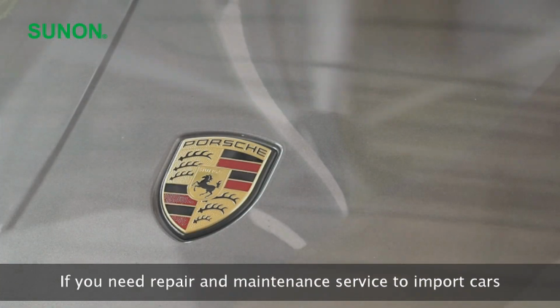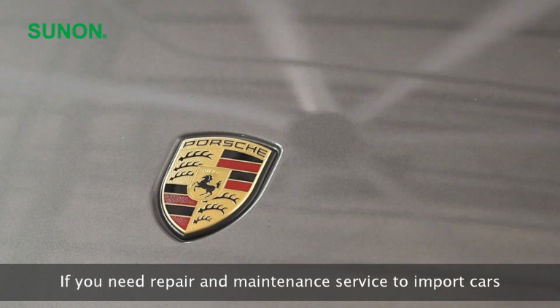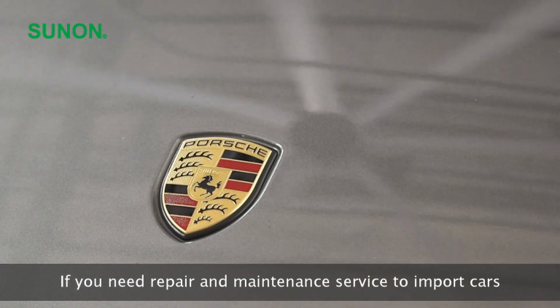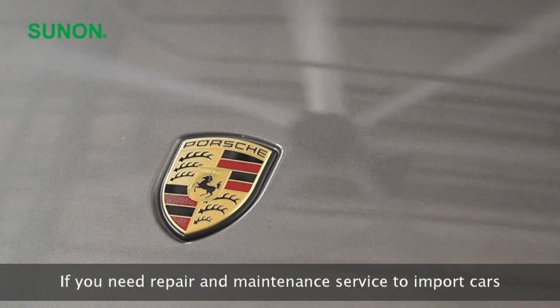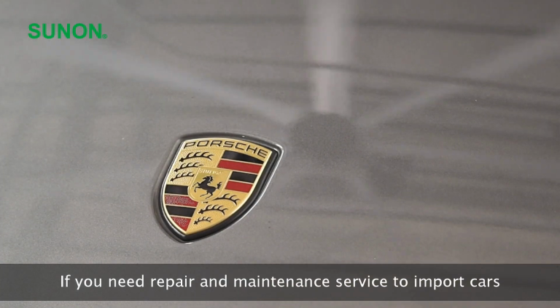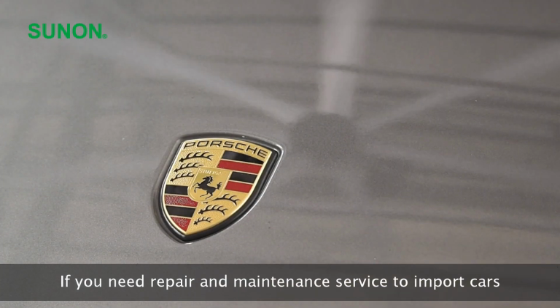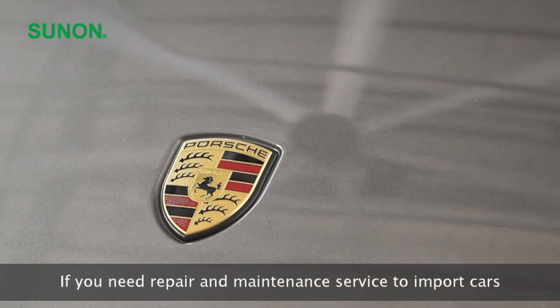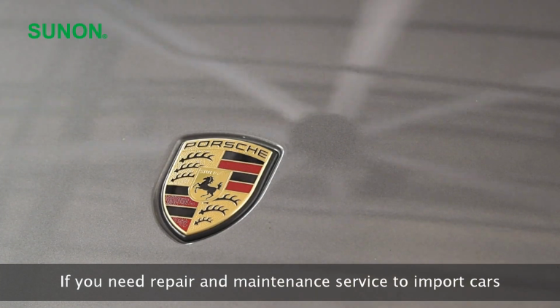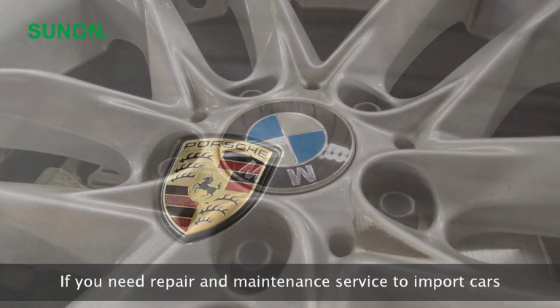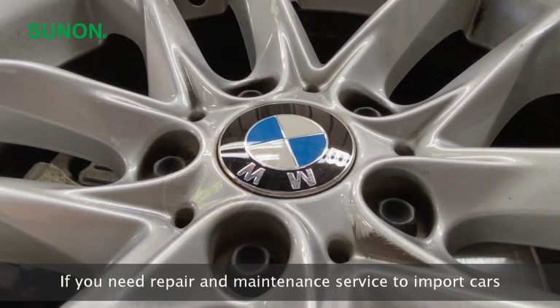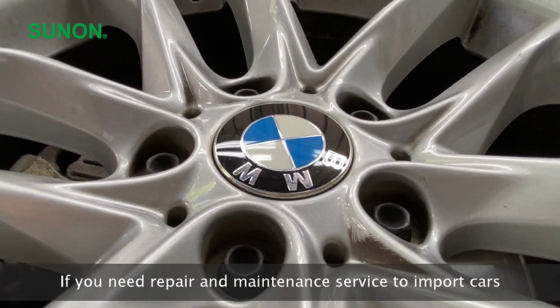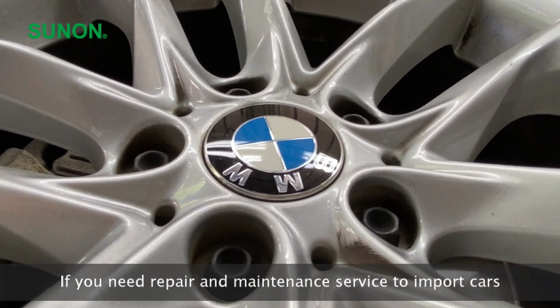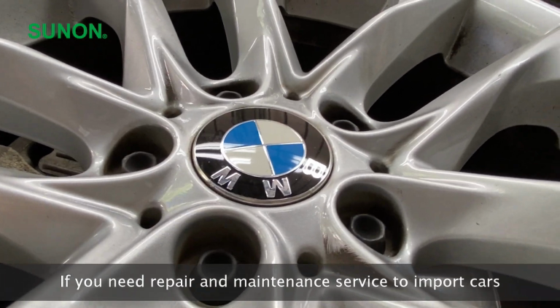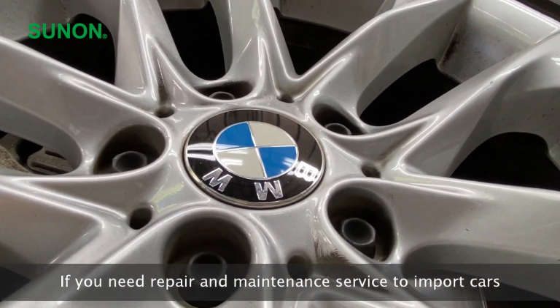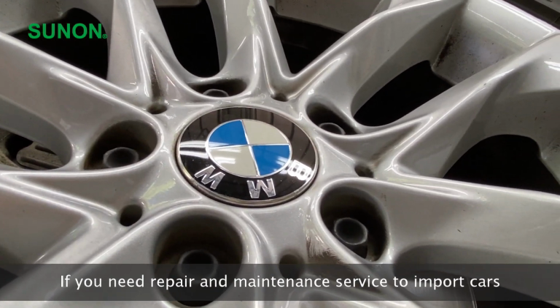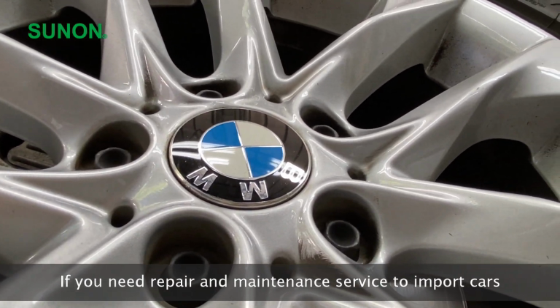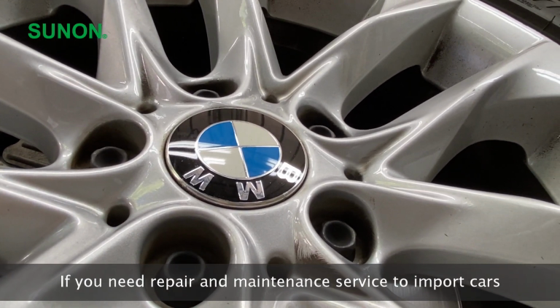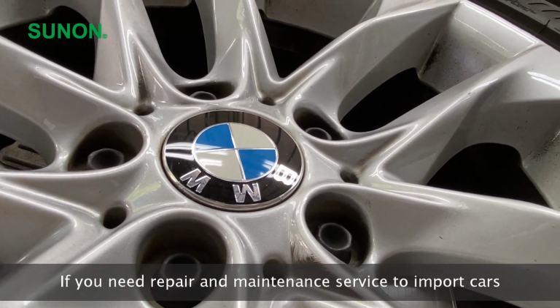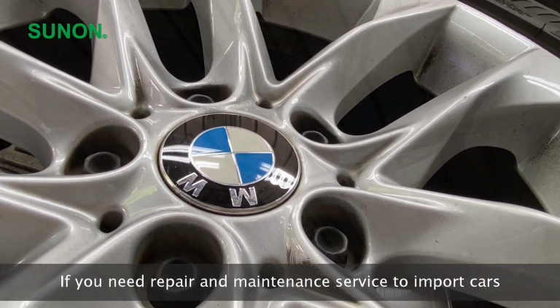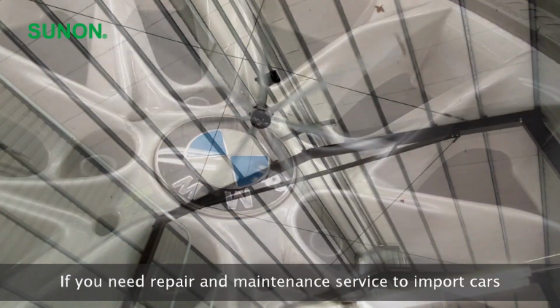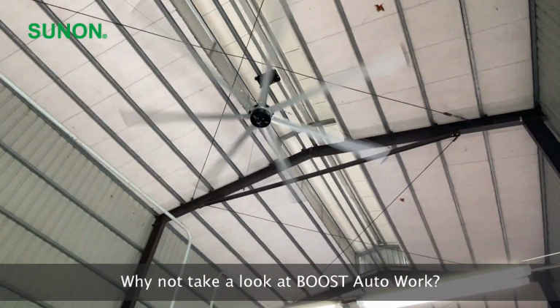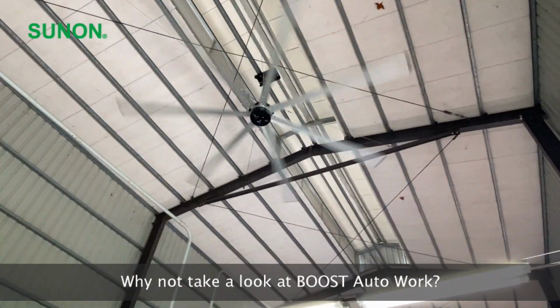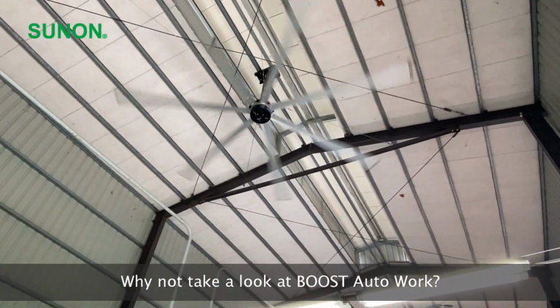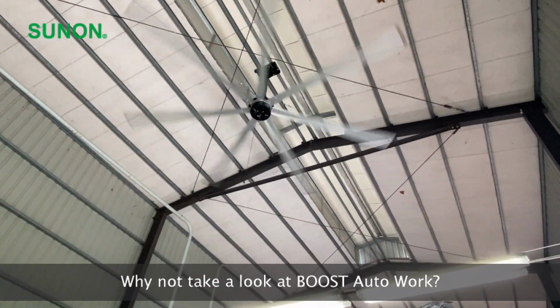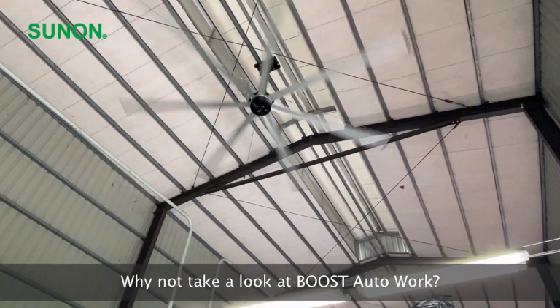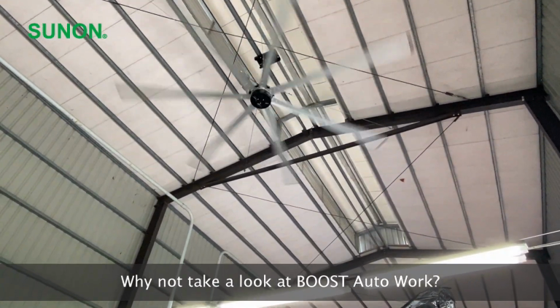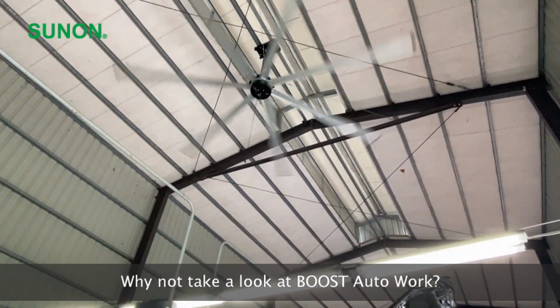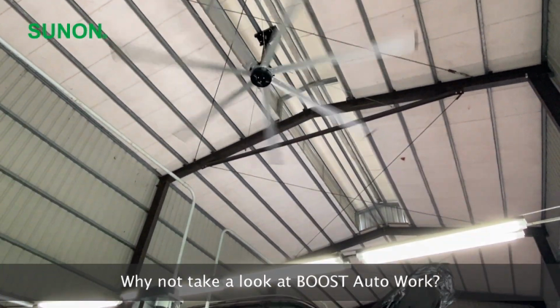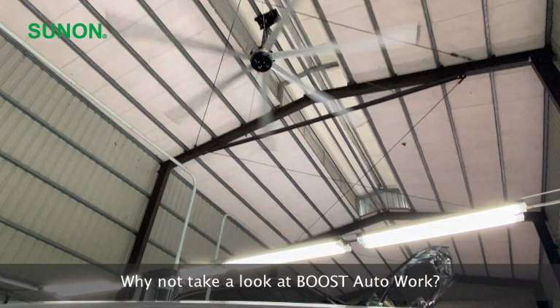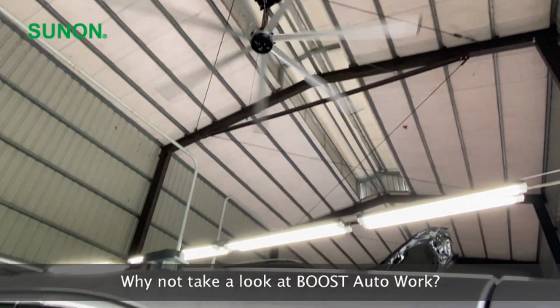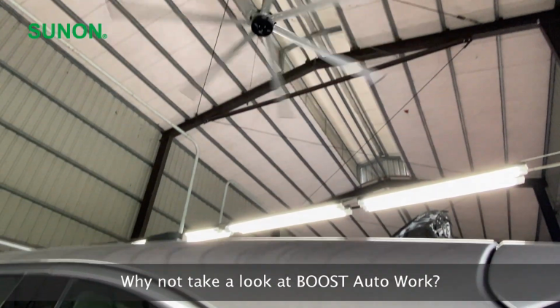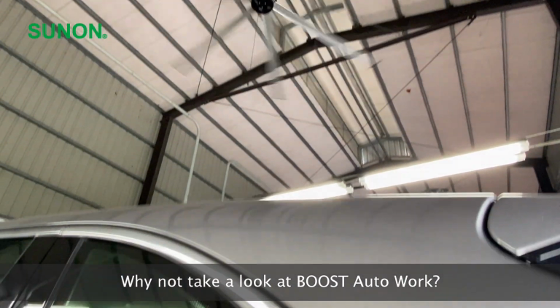If you need repair and maintenance service for import cars, why not take a look at Boost Autoworks?